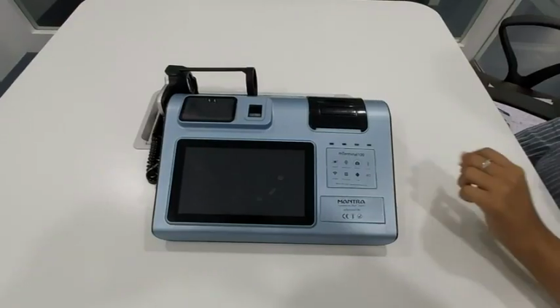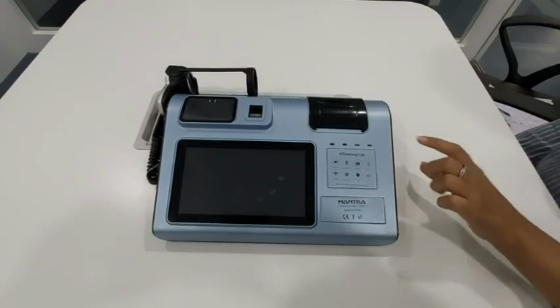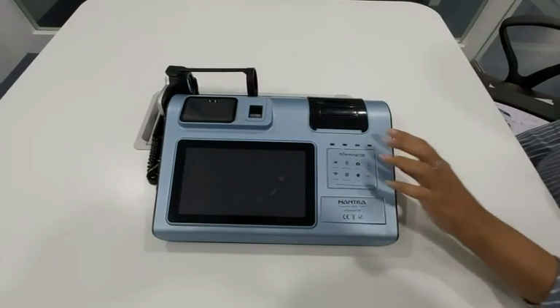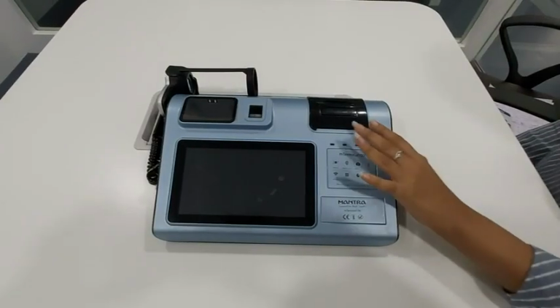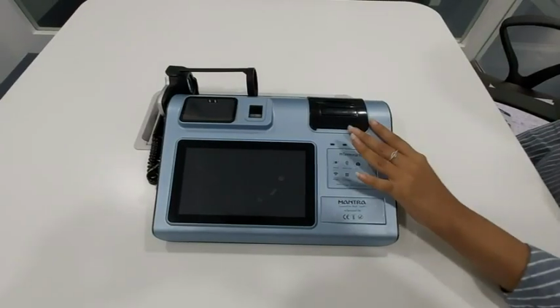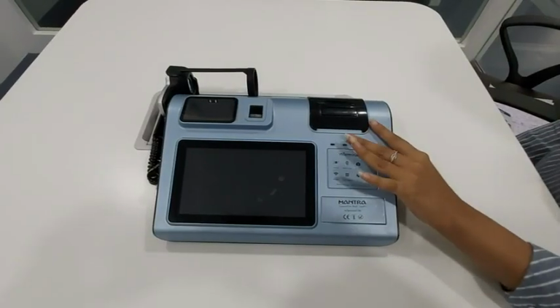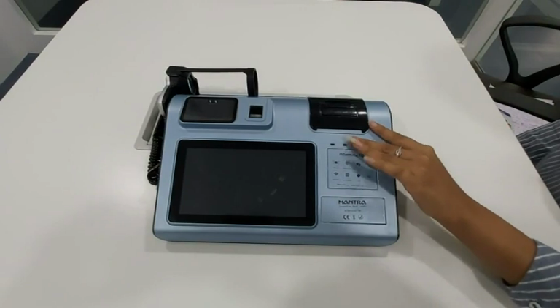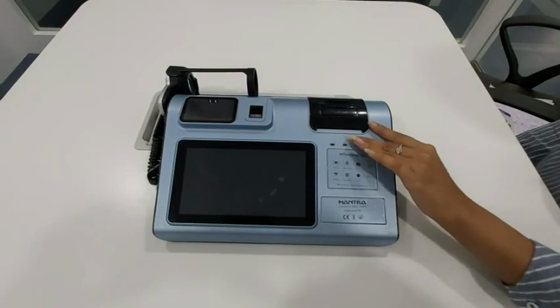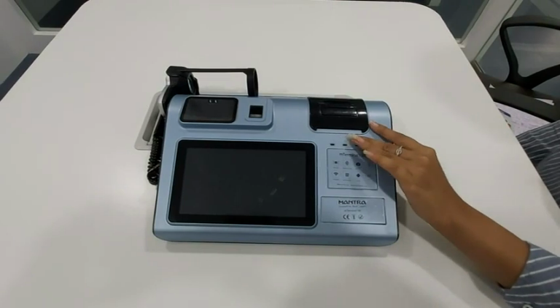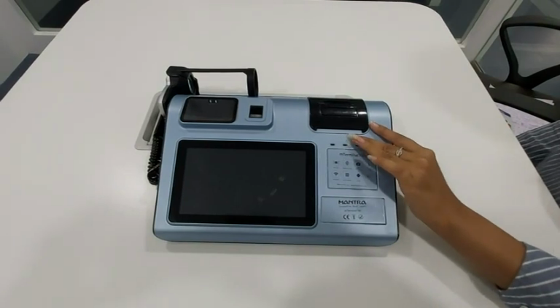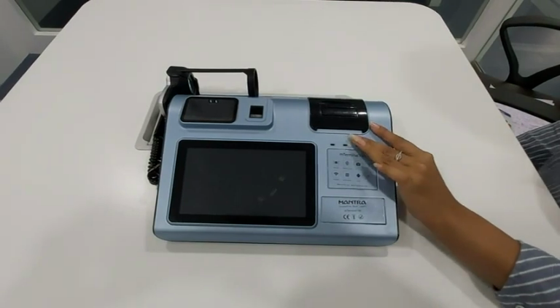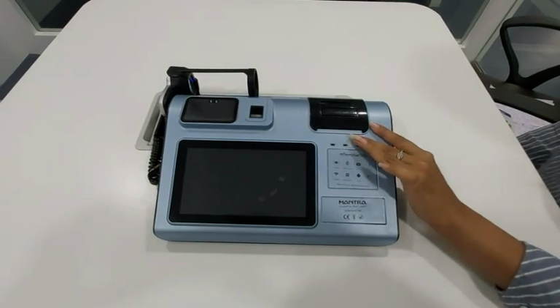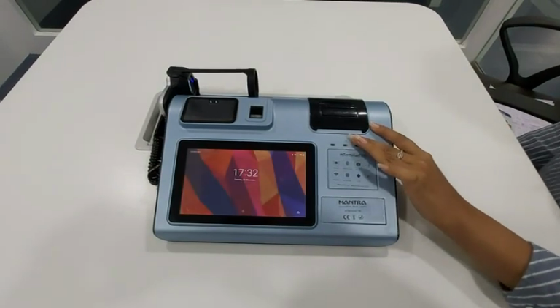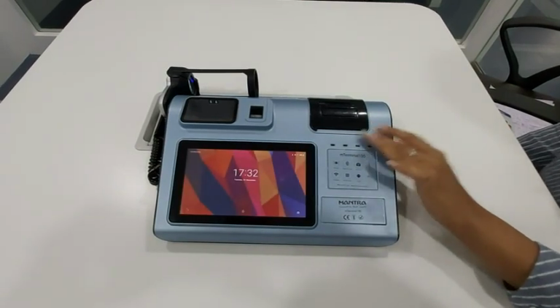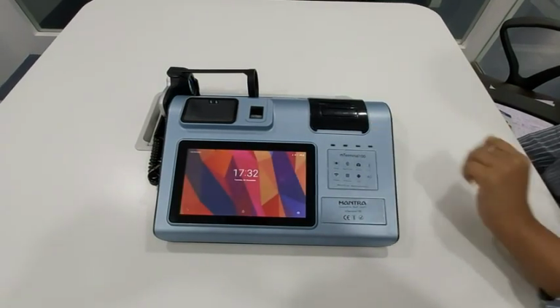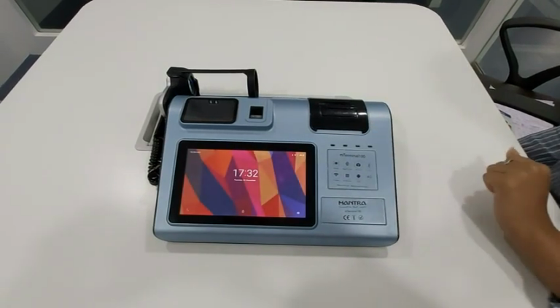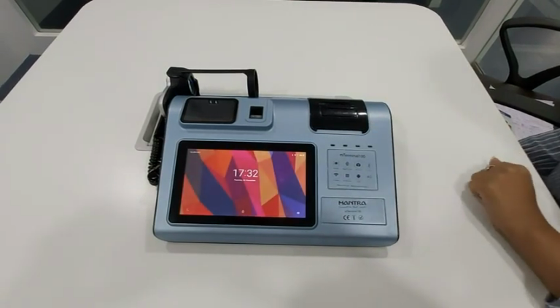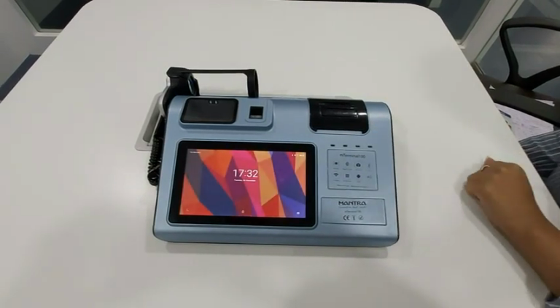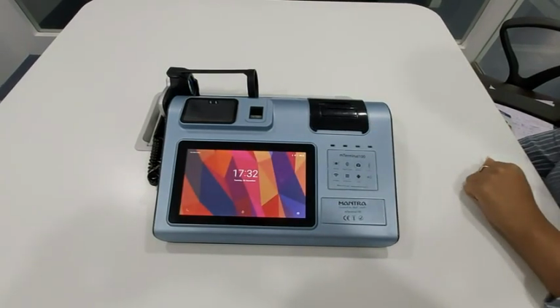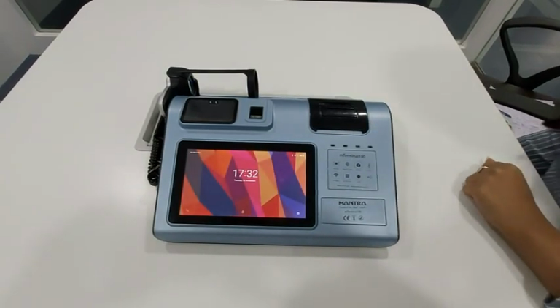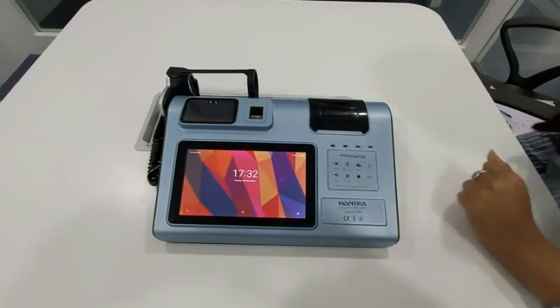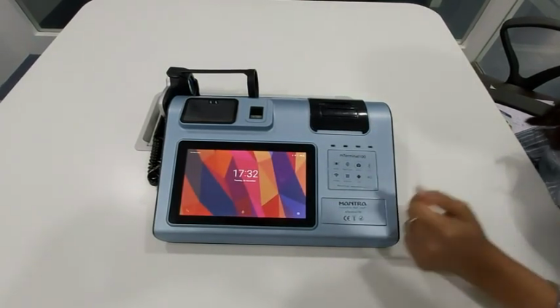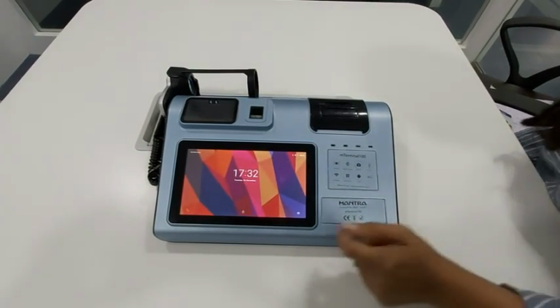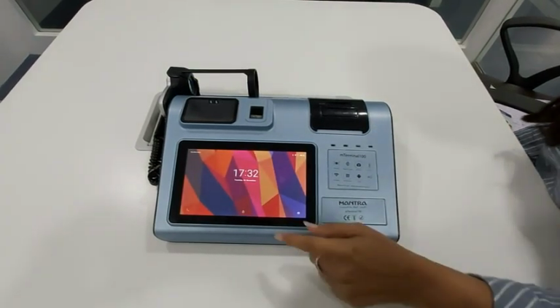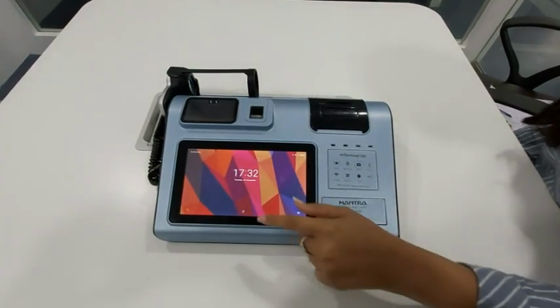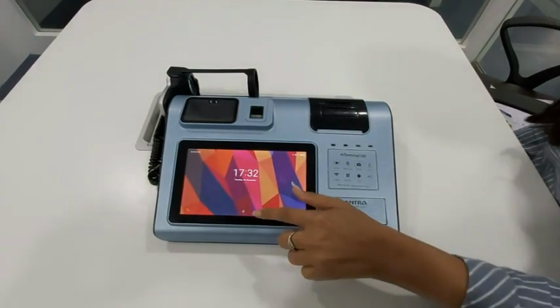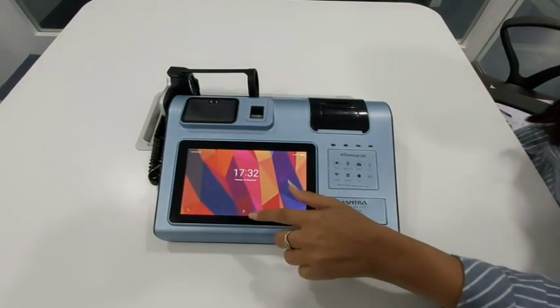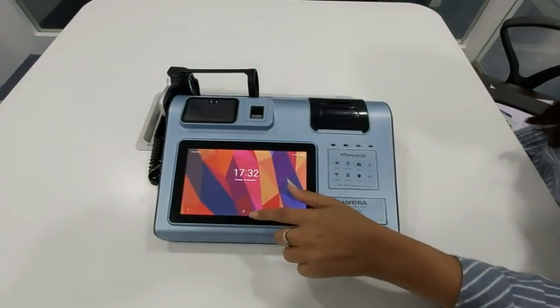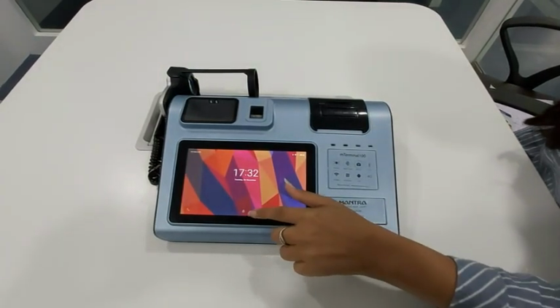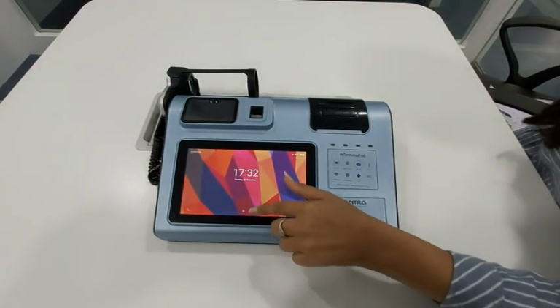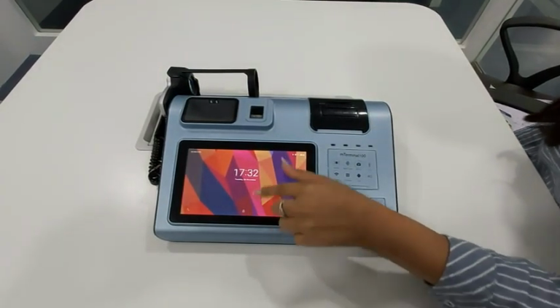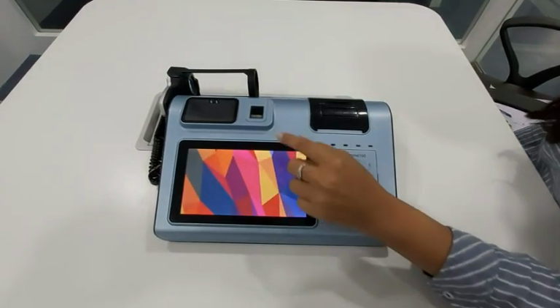Press the power button to start the device. Now open the application.